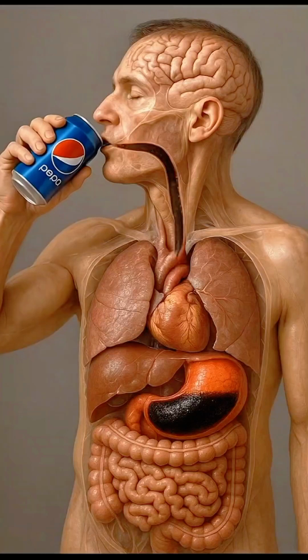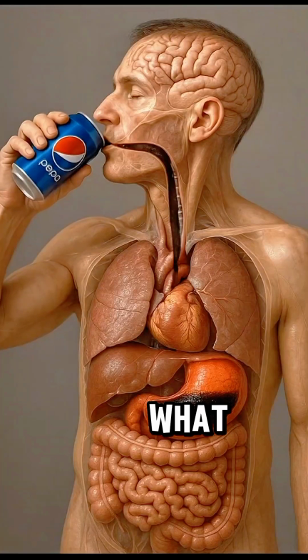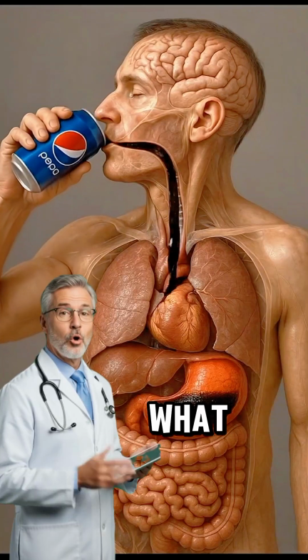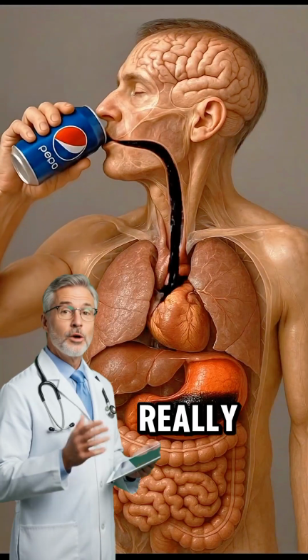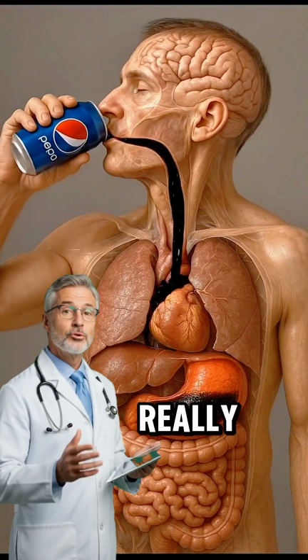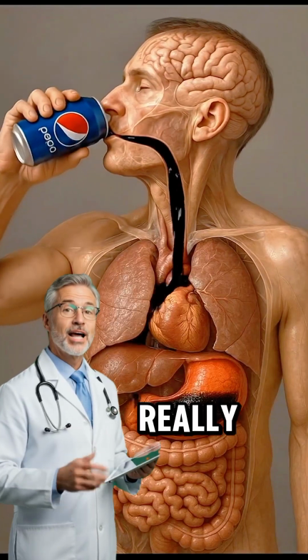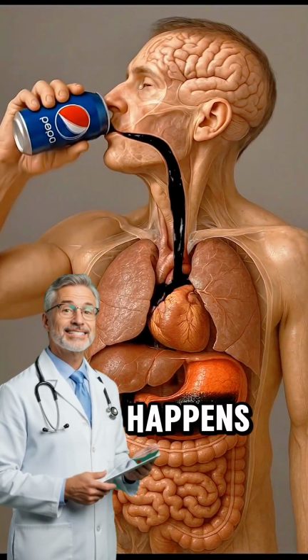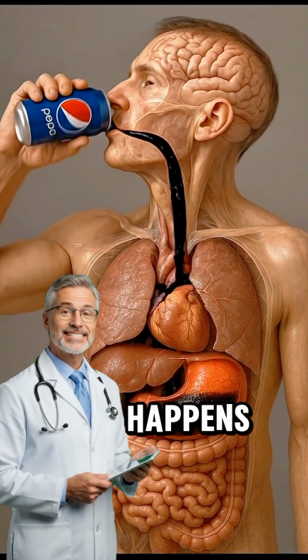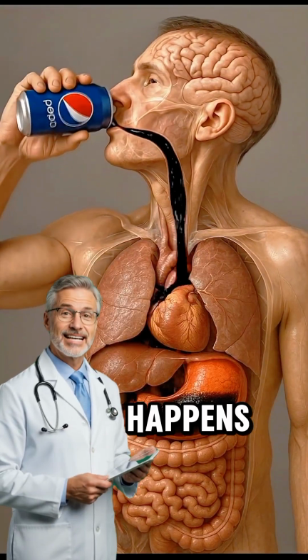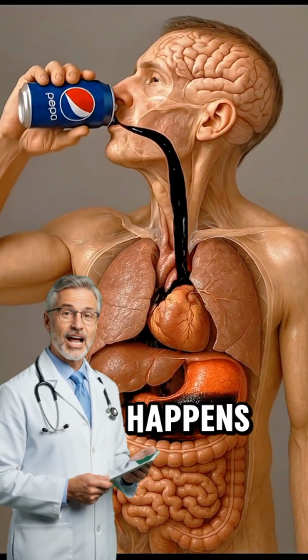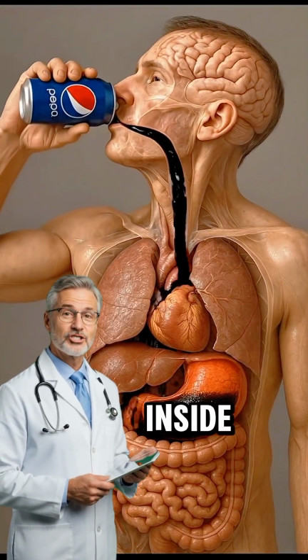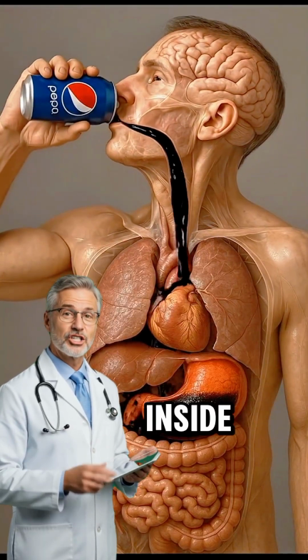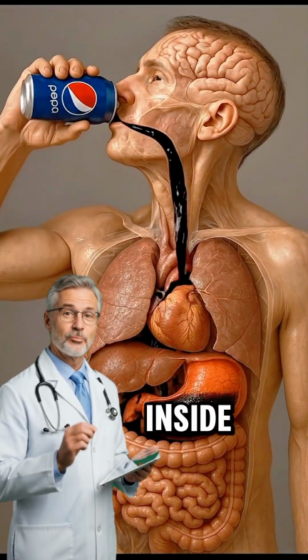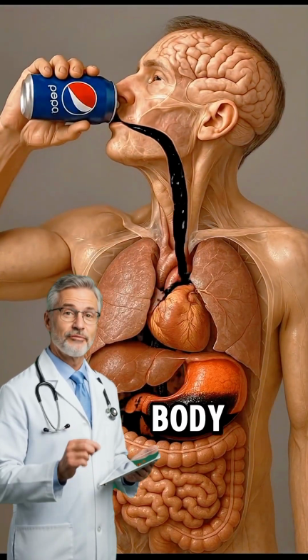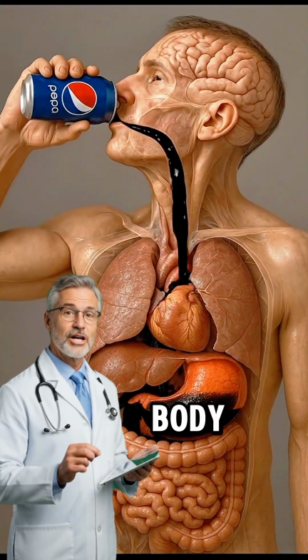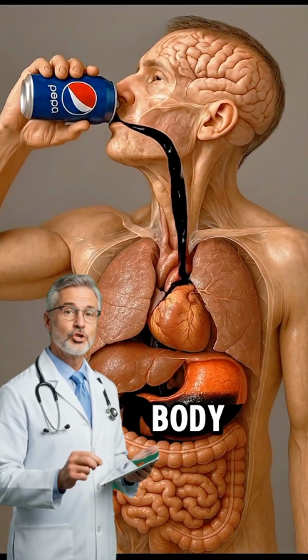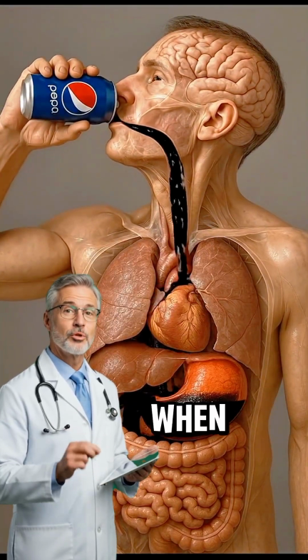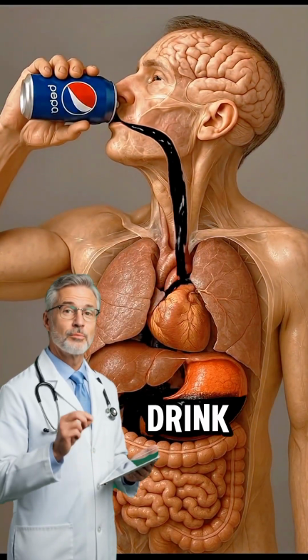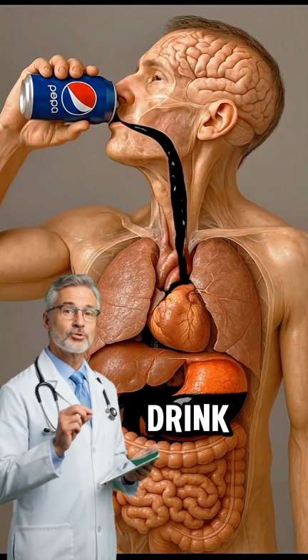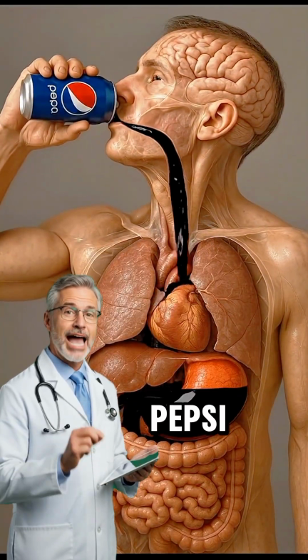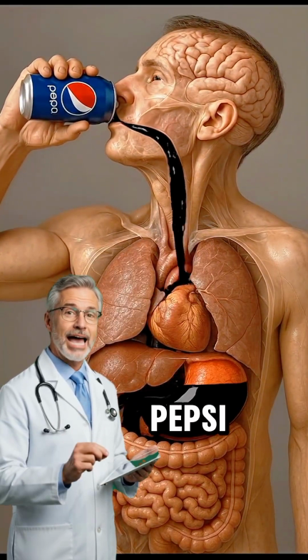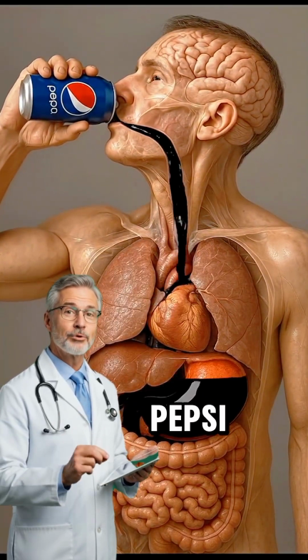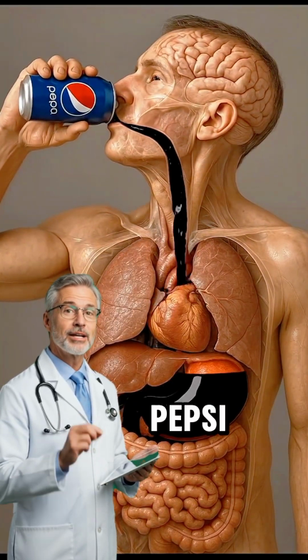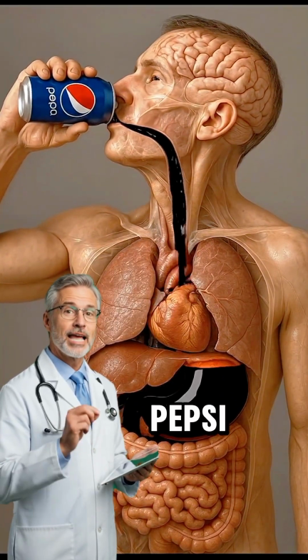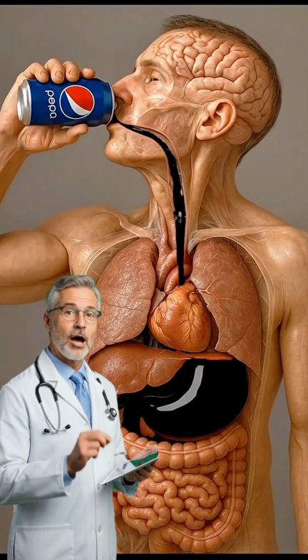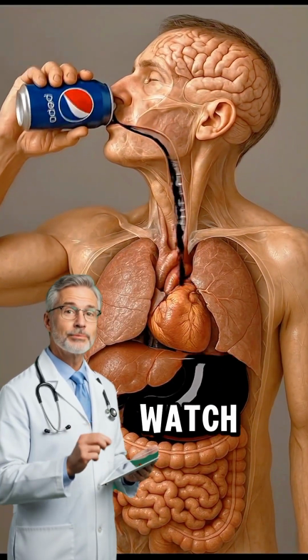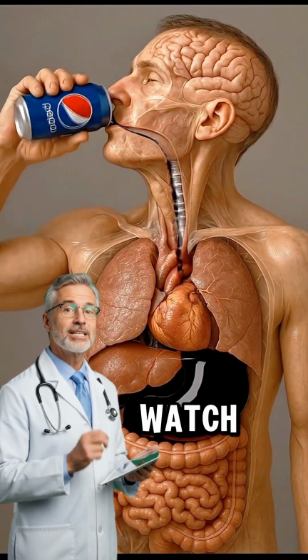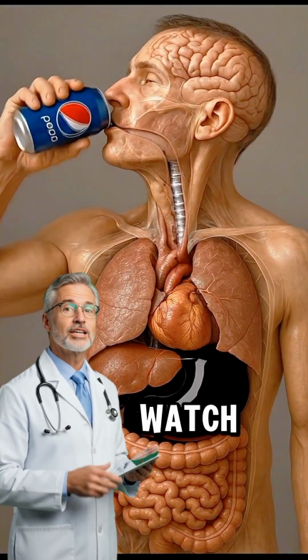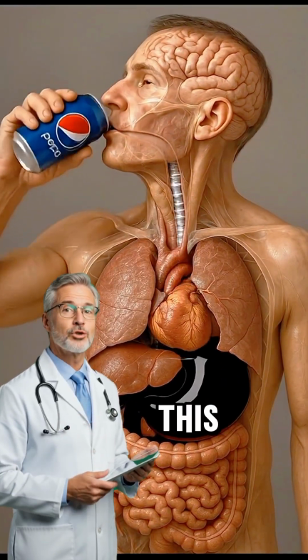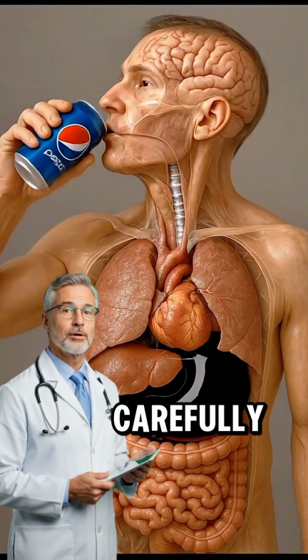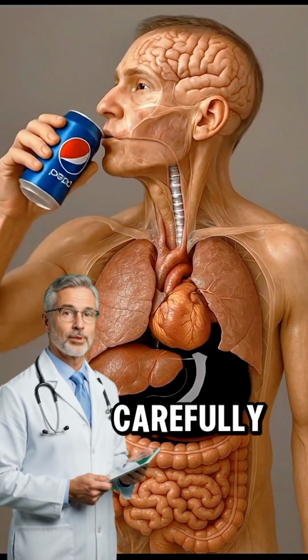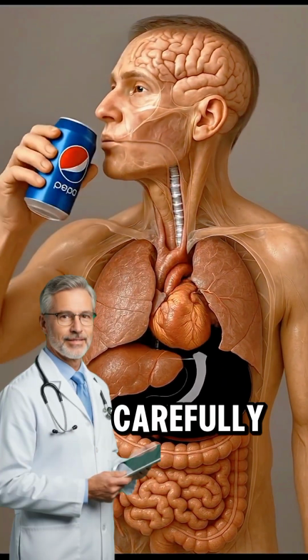What really happens inside your body when you drink Pepsi? Watch this carefully.